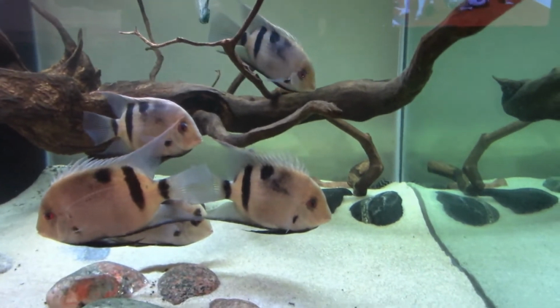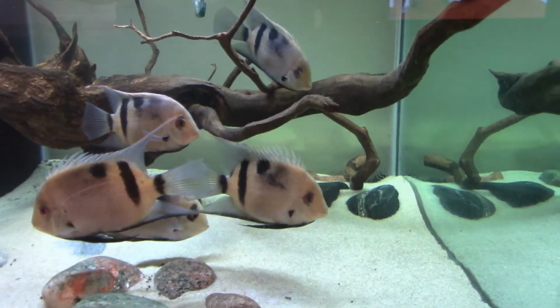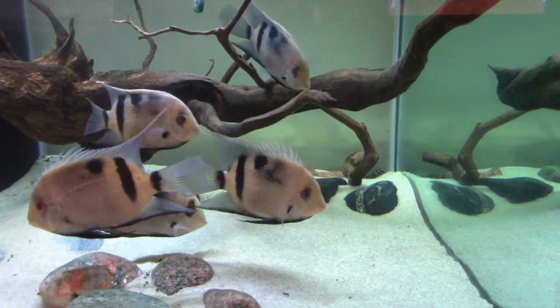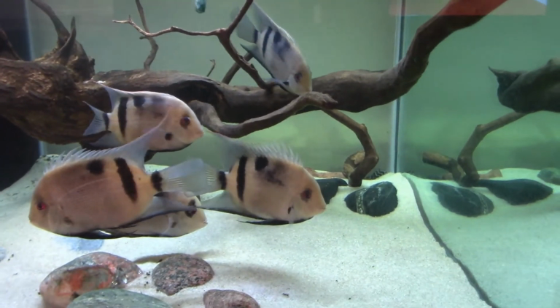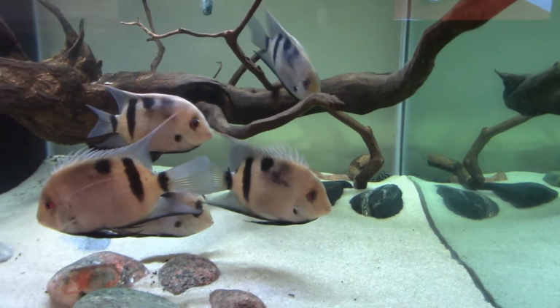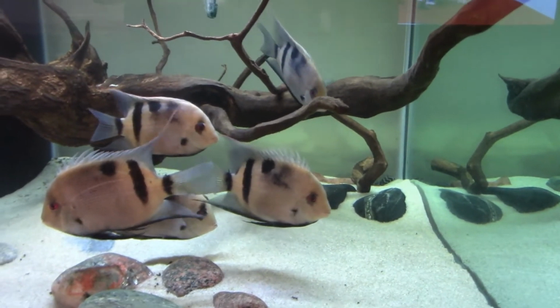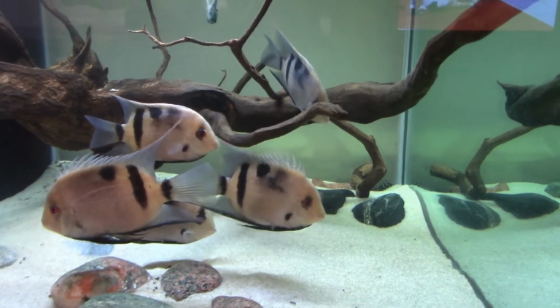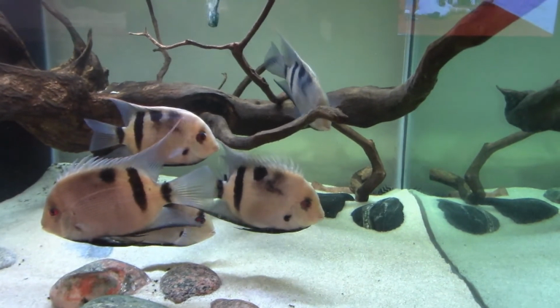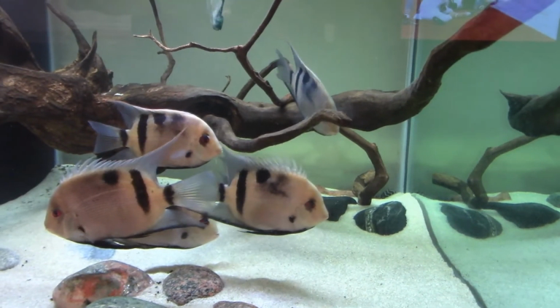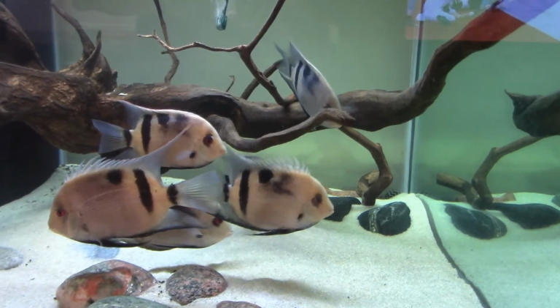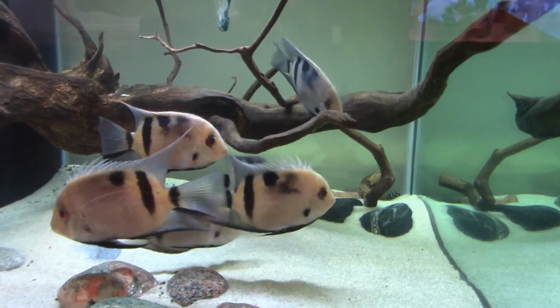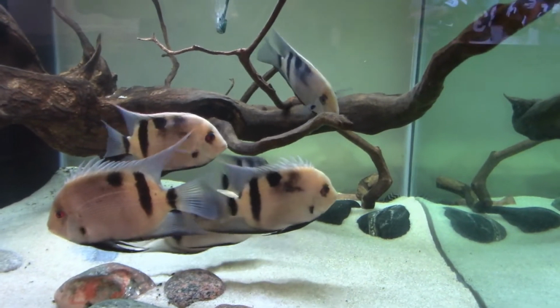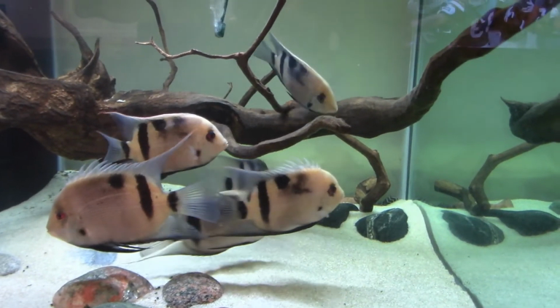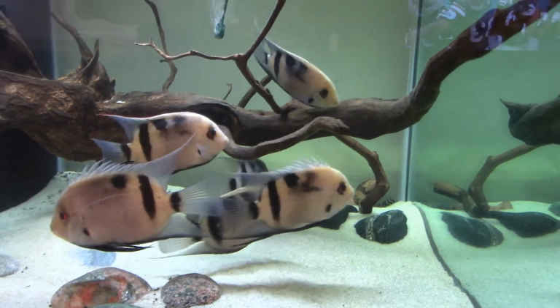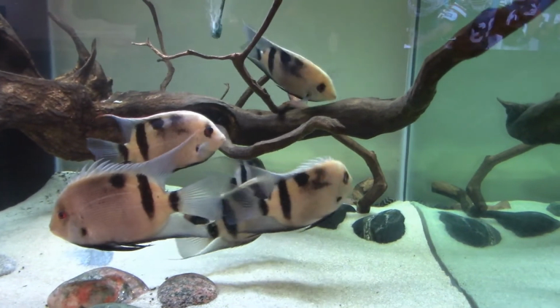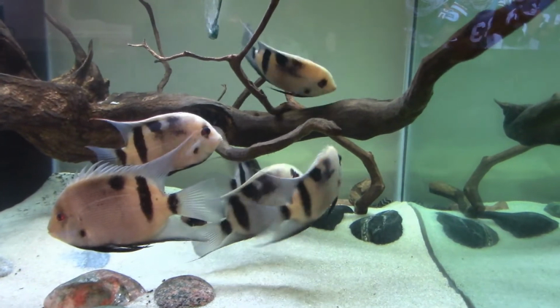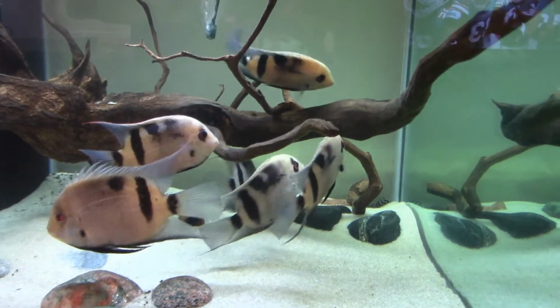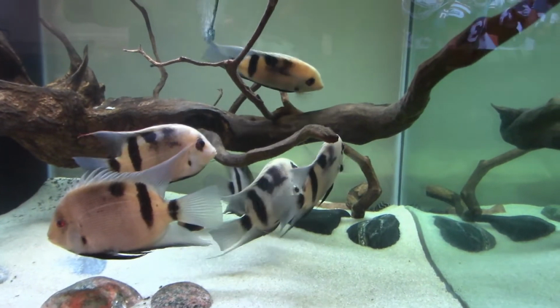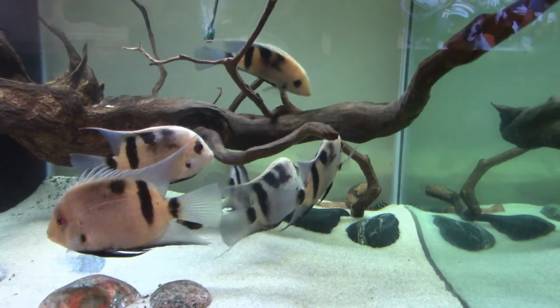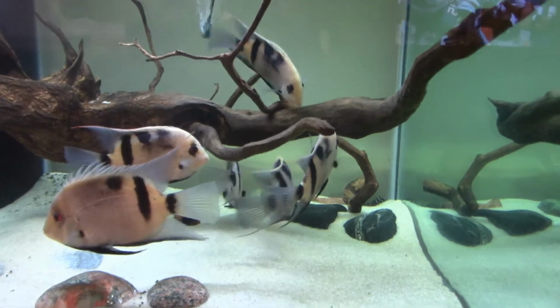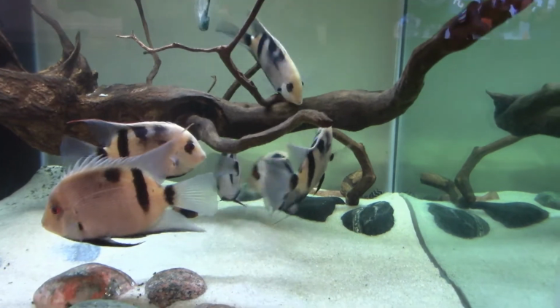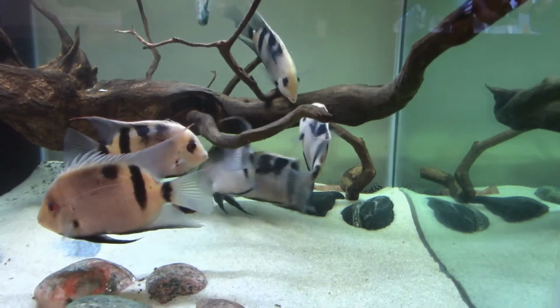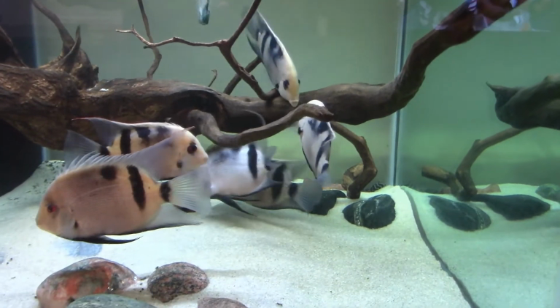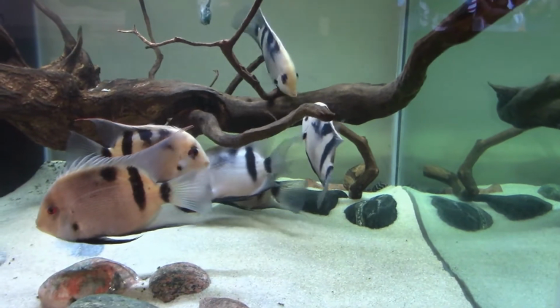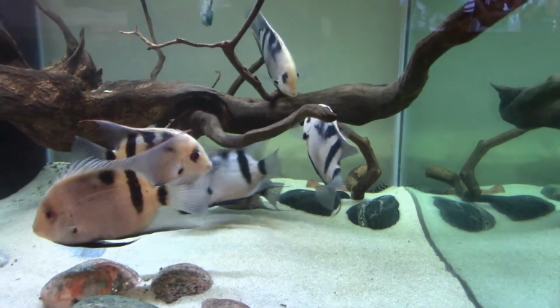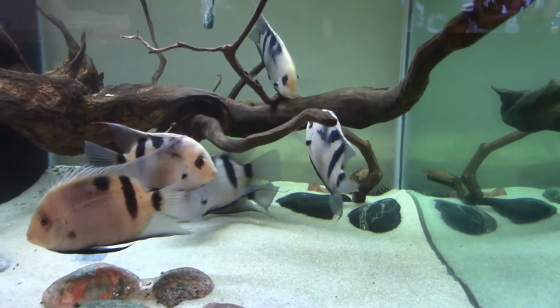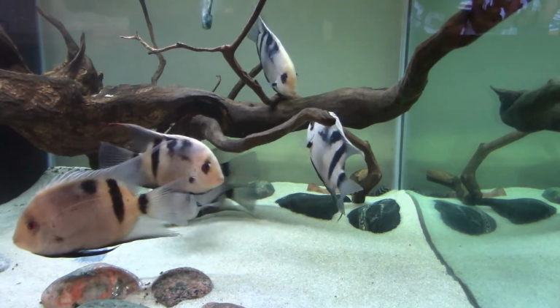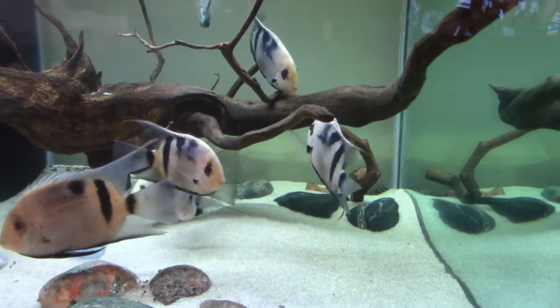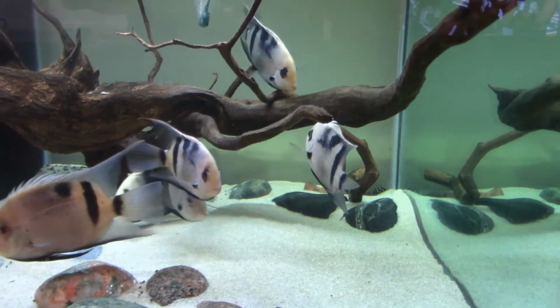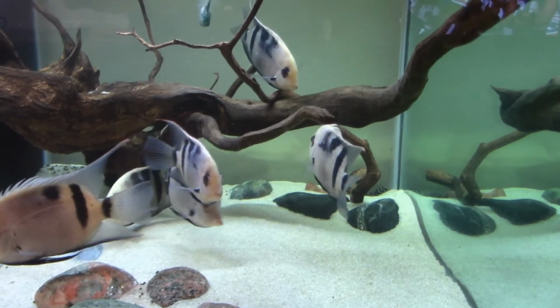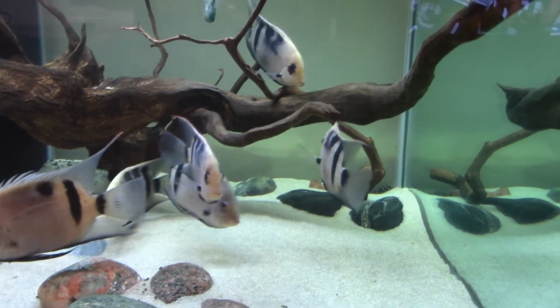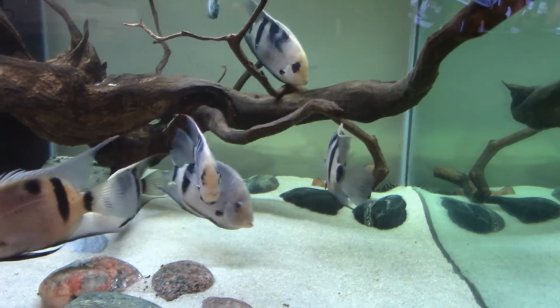So these are real pretty. They're in a 150 cube. Nice looking fish and they look real healthy.